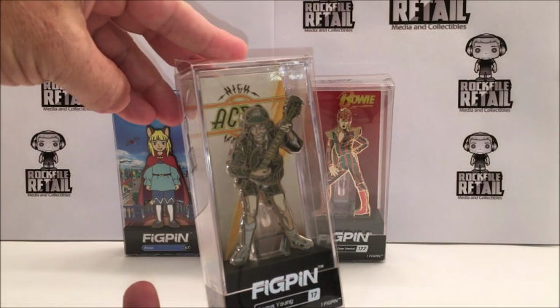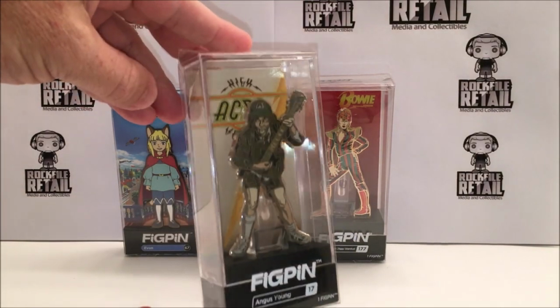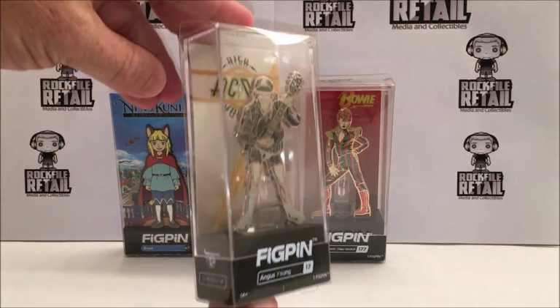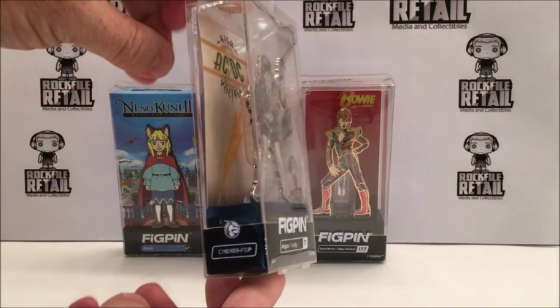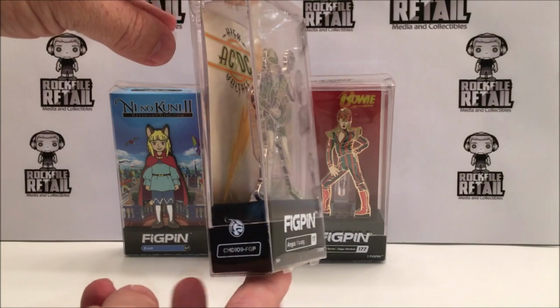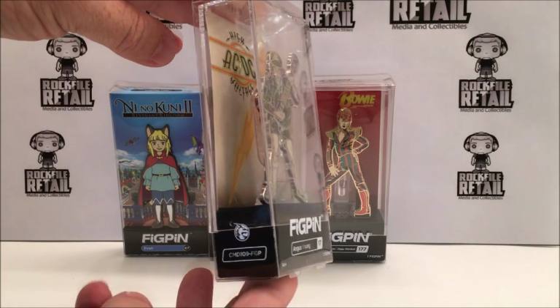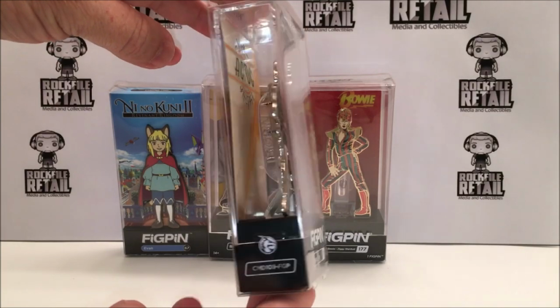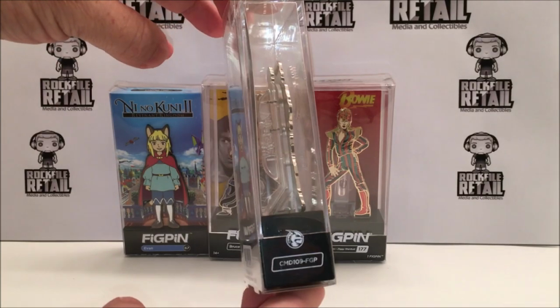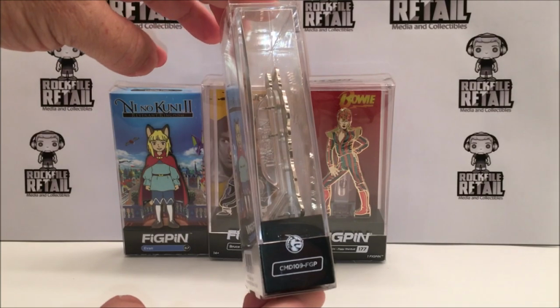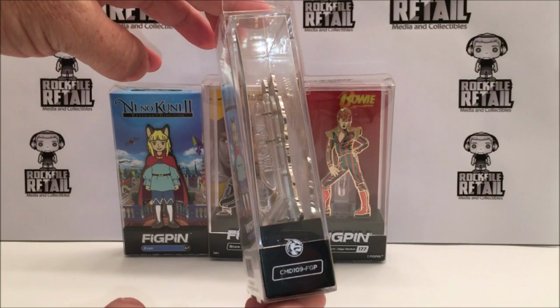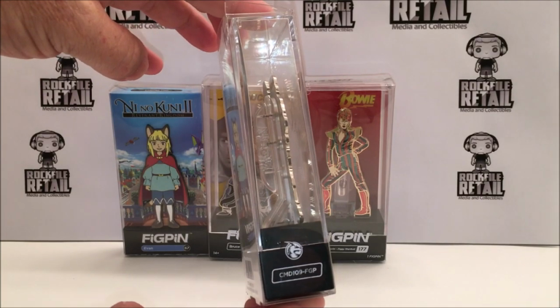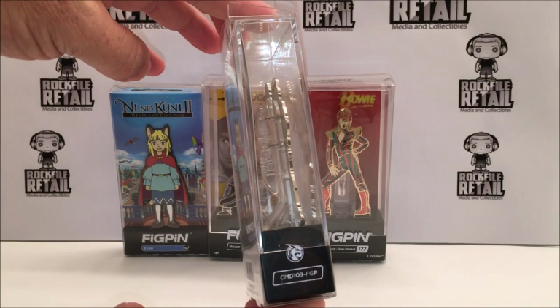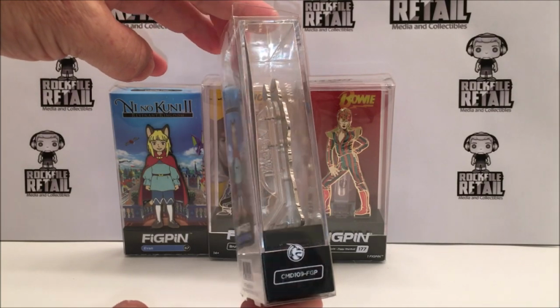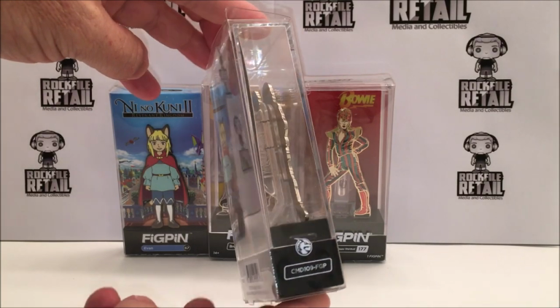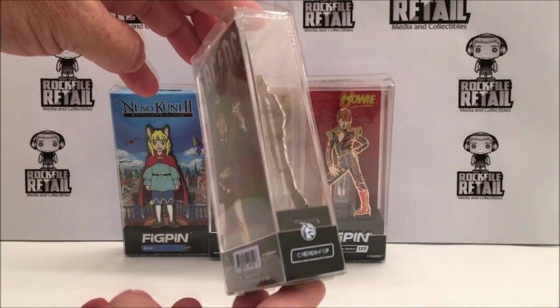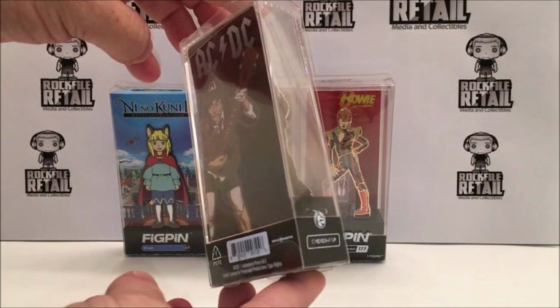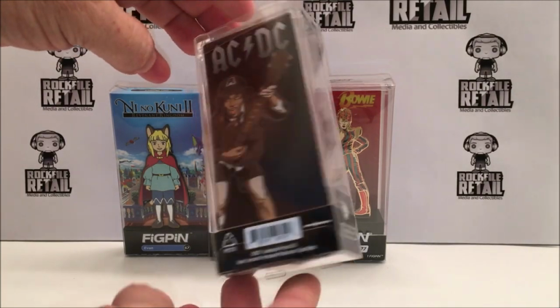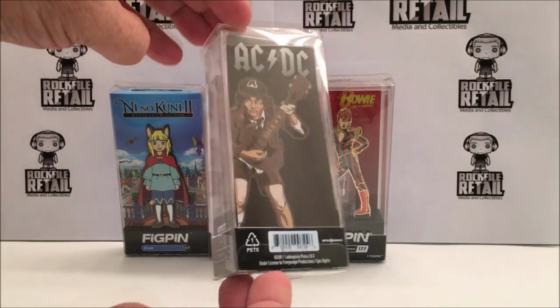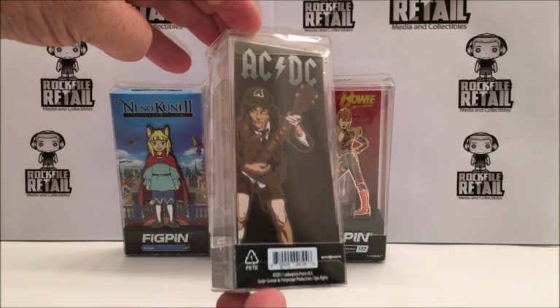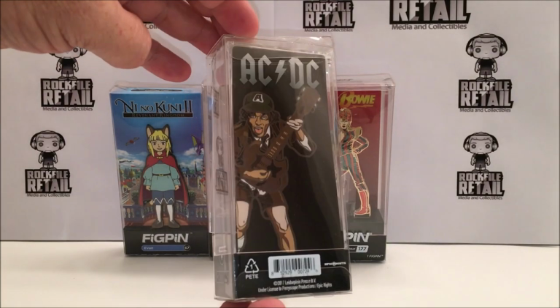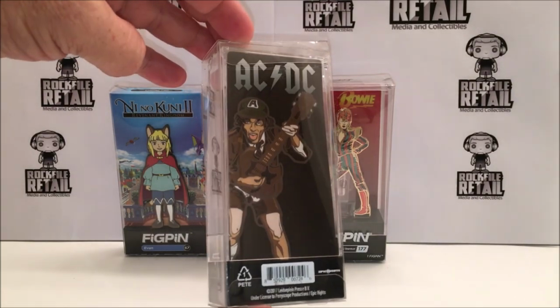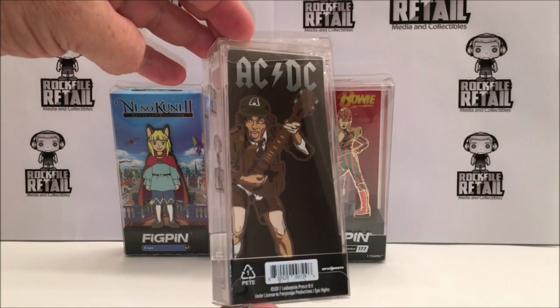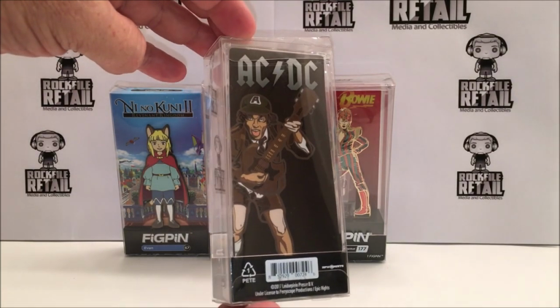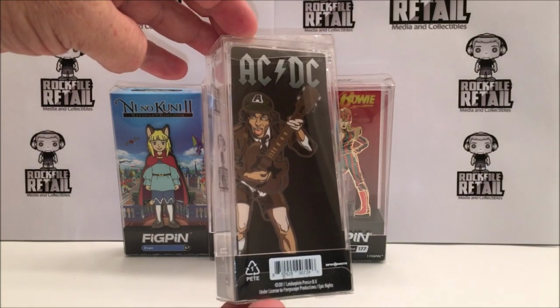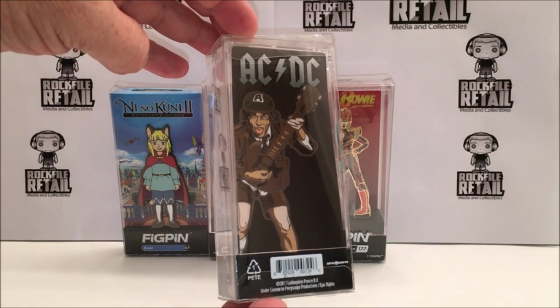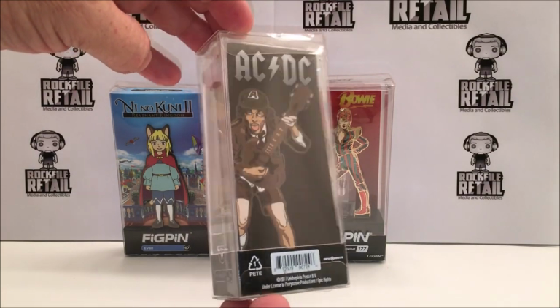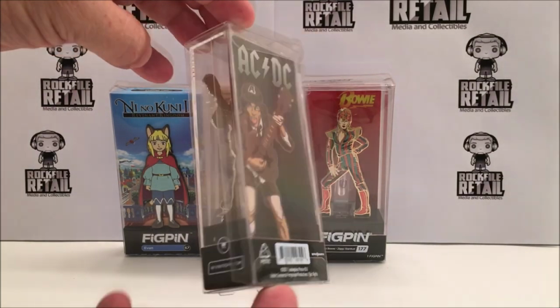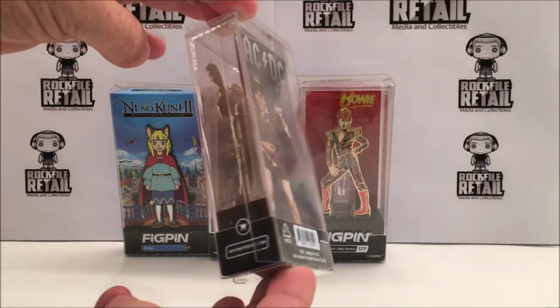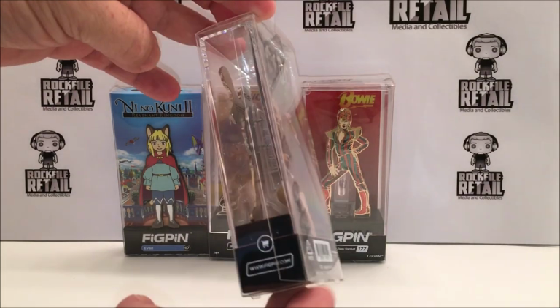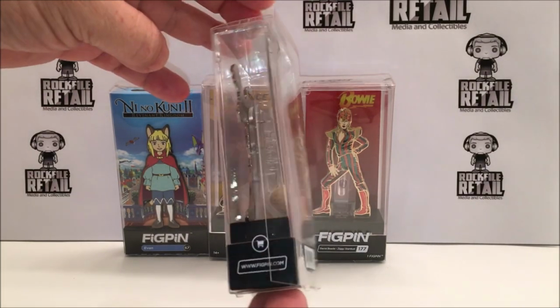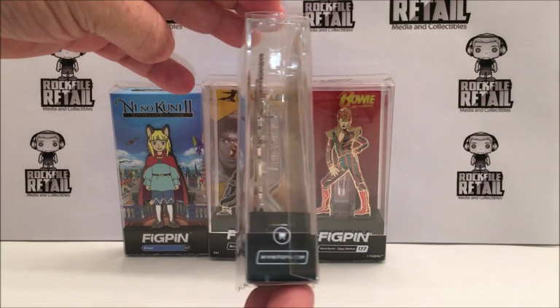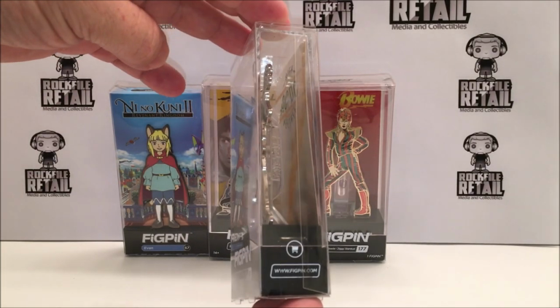The story goes a couple of collectors got together and said, how can we make pin collecting better? They came up with some key features.